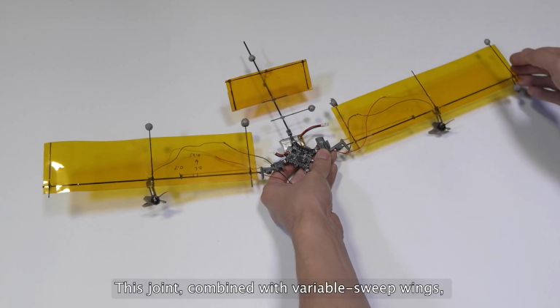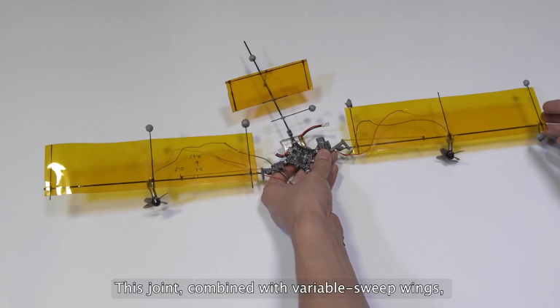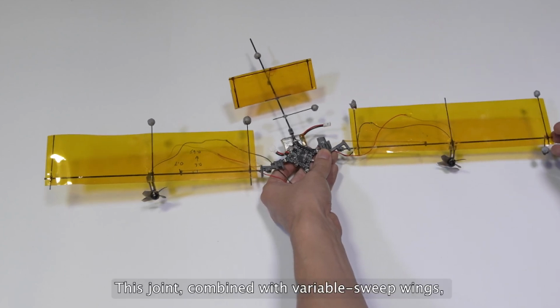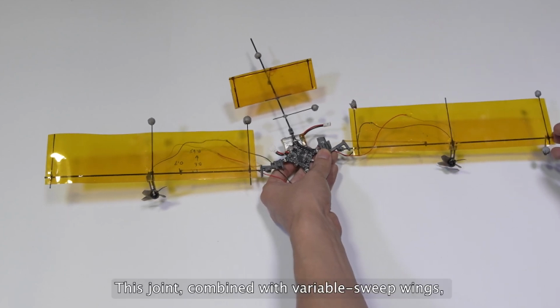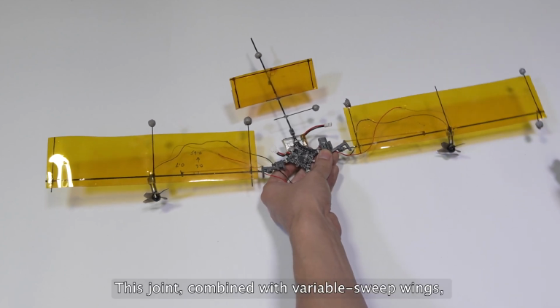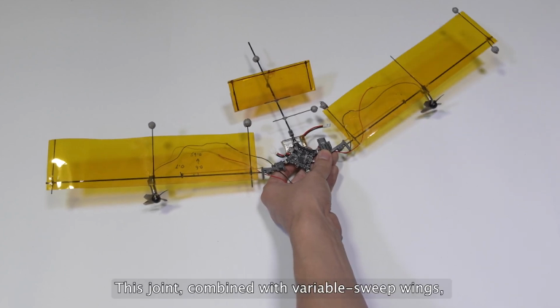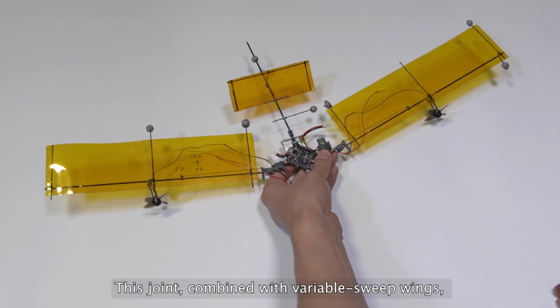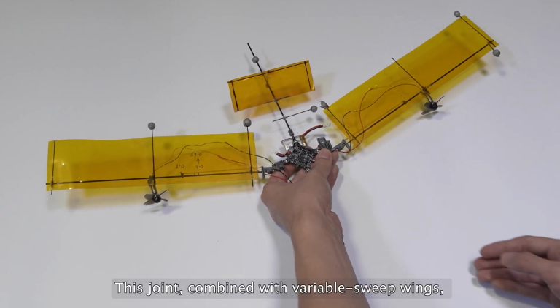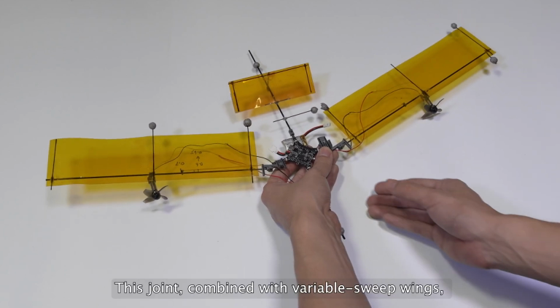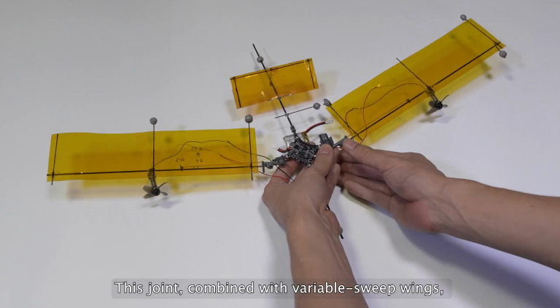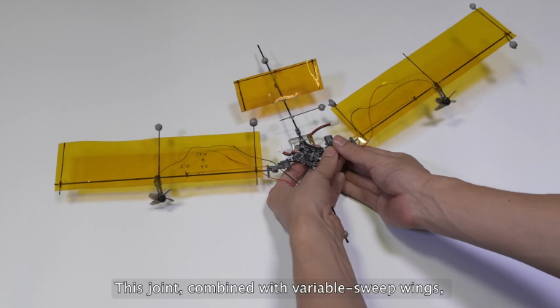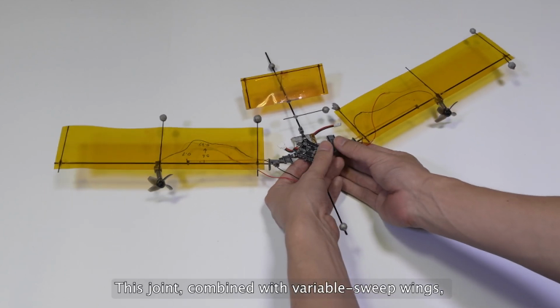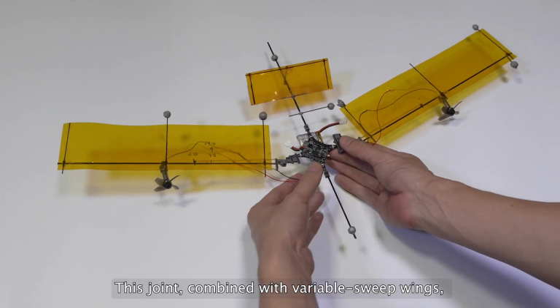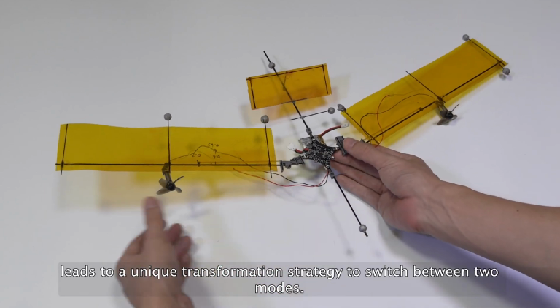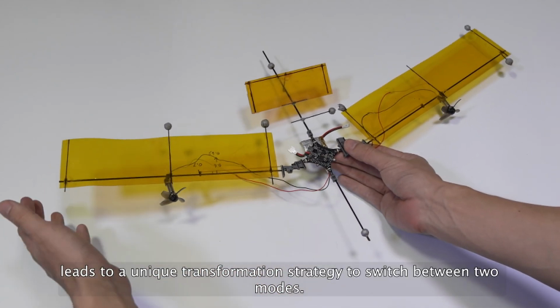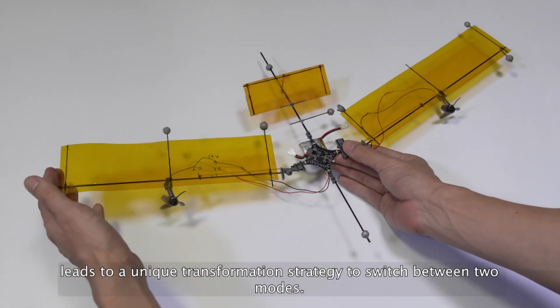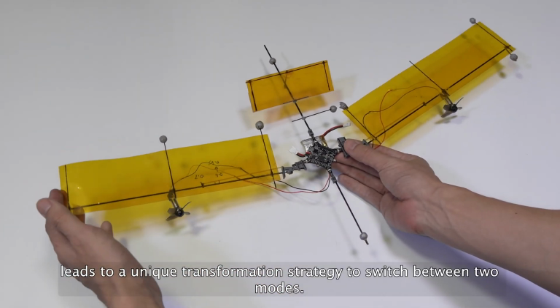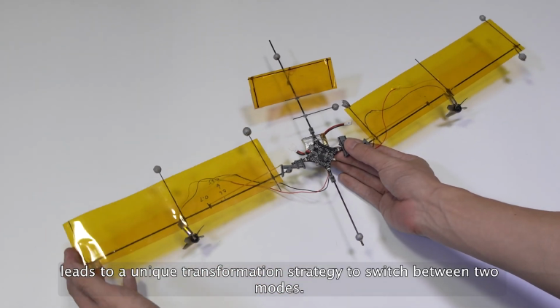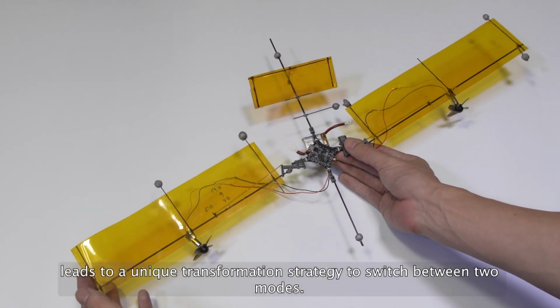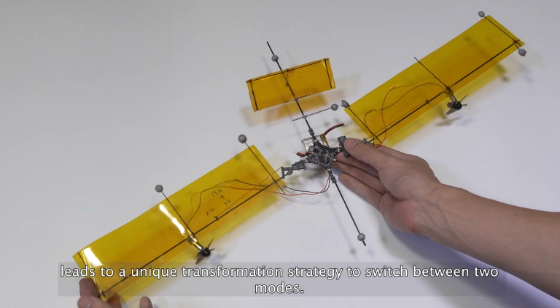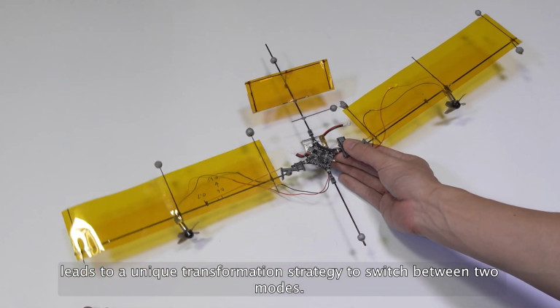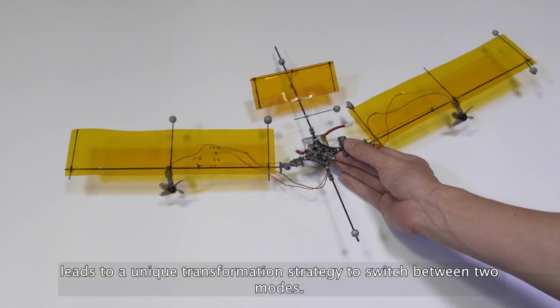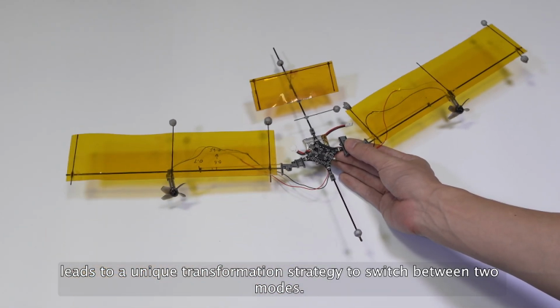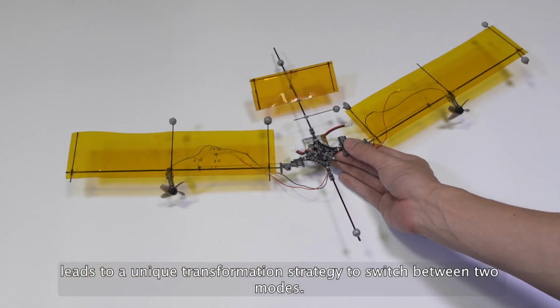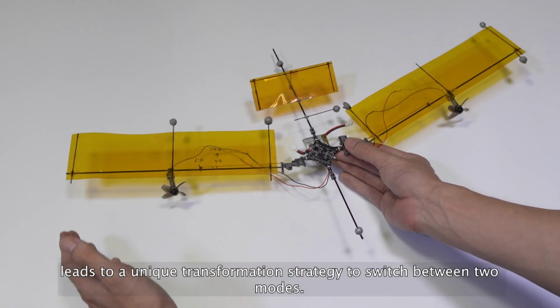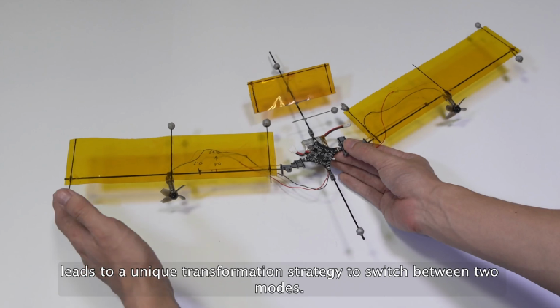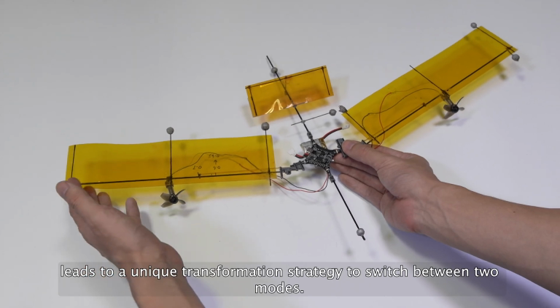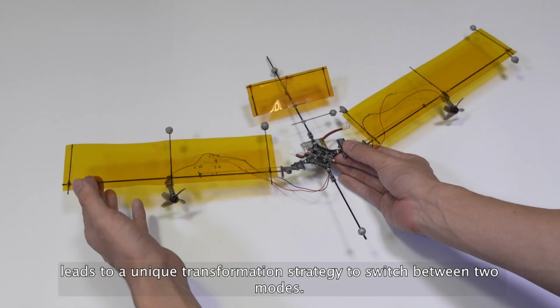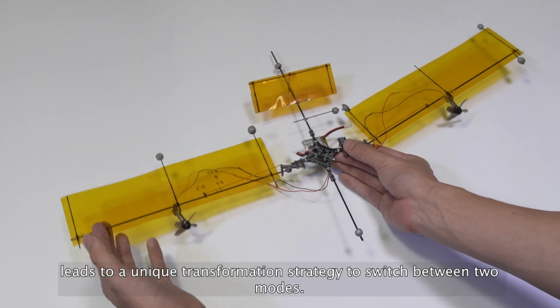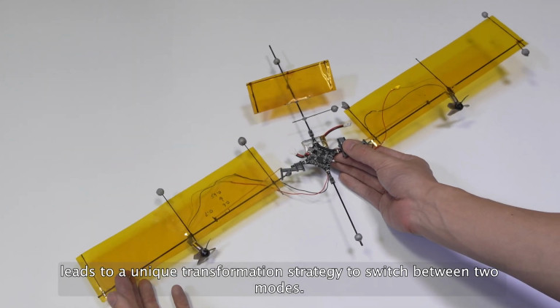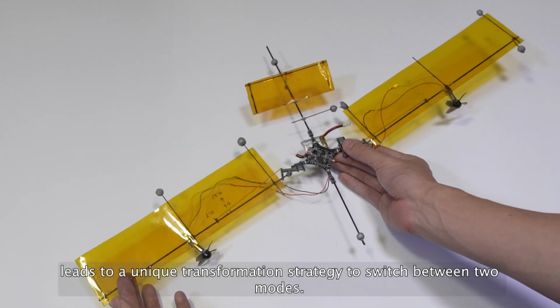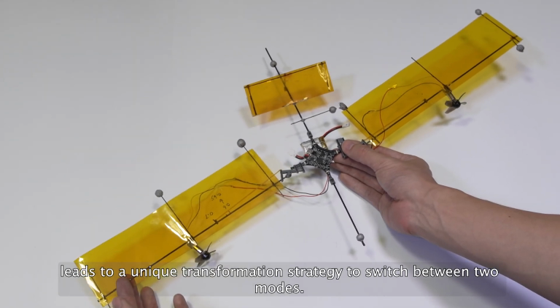This joint, combined with variable sweep wings, leads to a unique transformation strategy to switch between two flight modes.